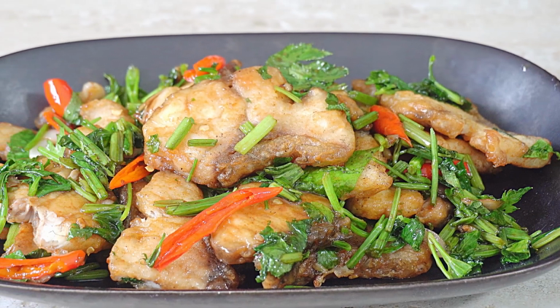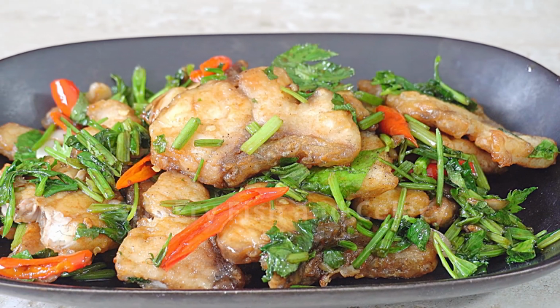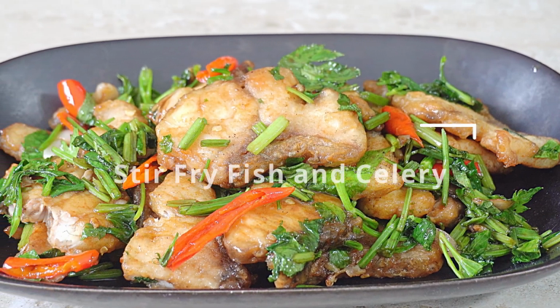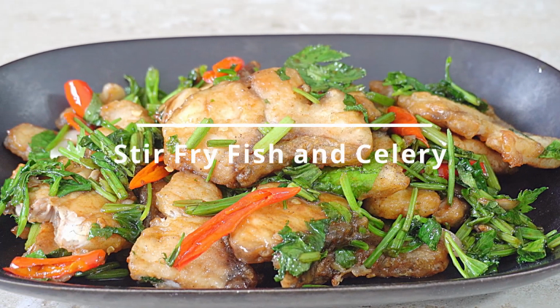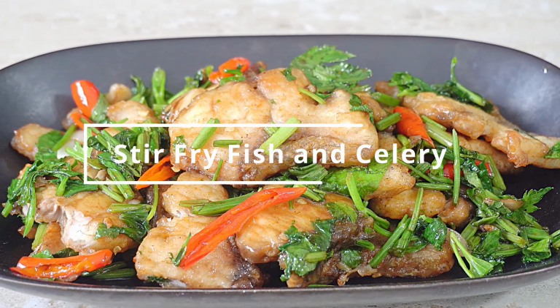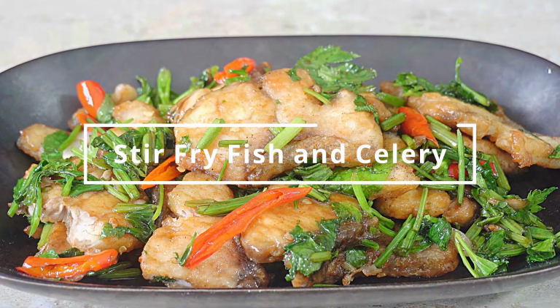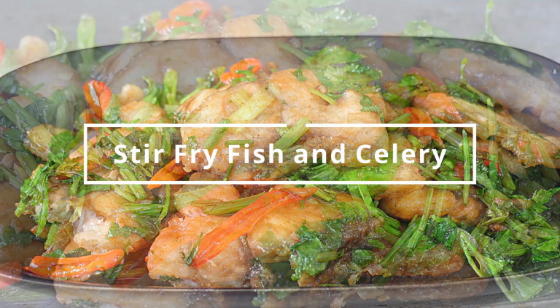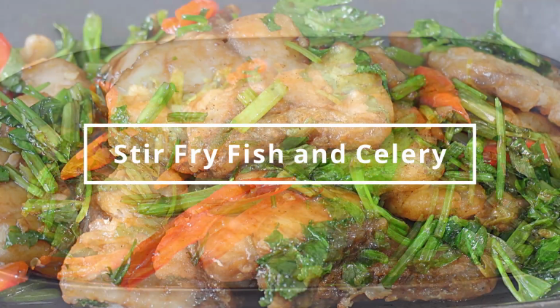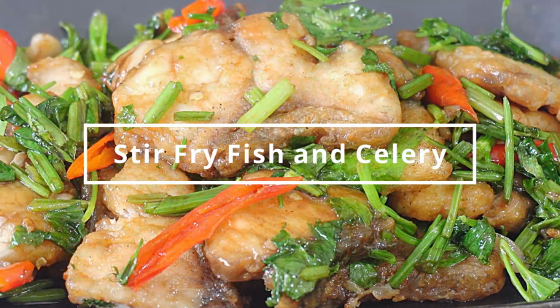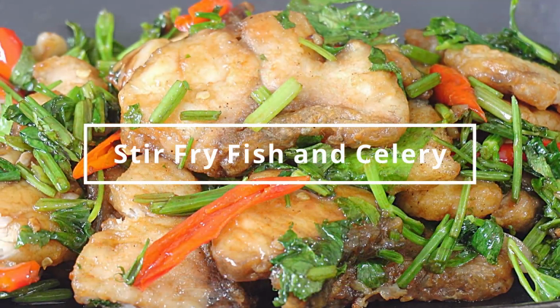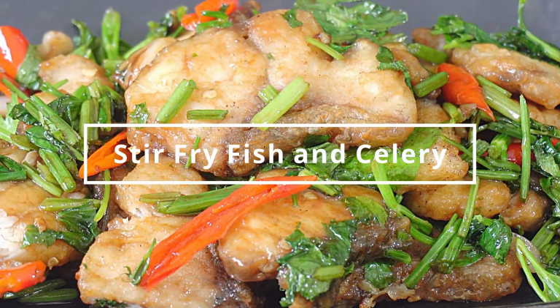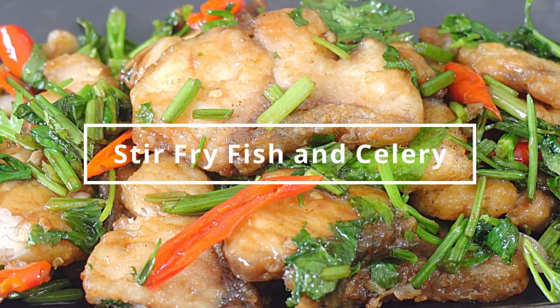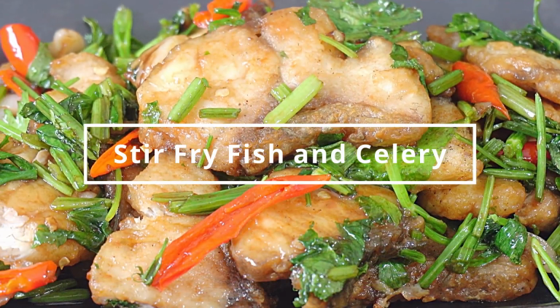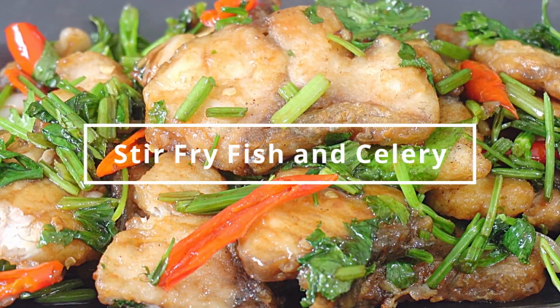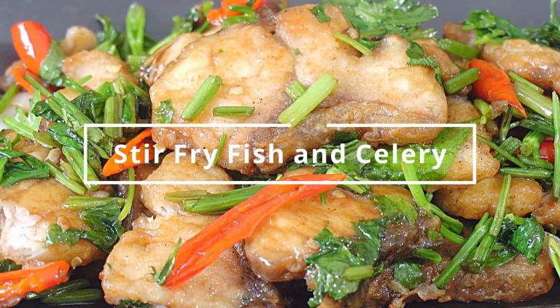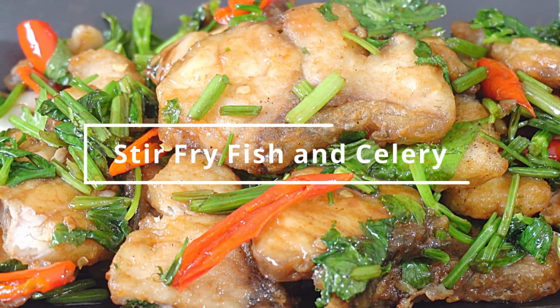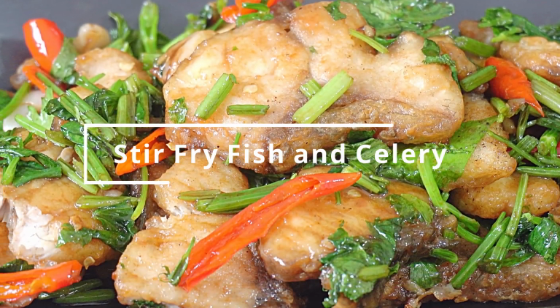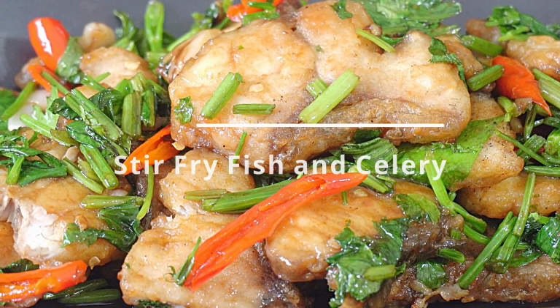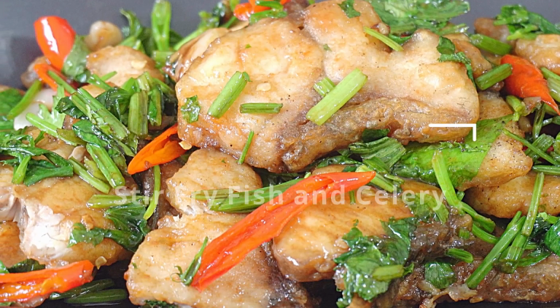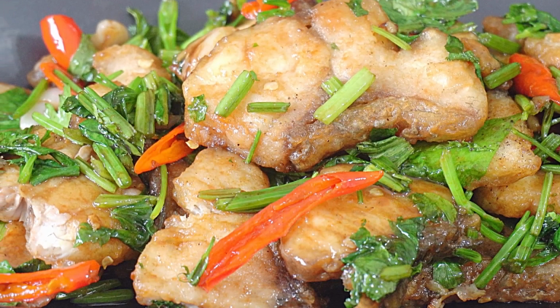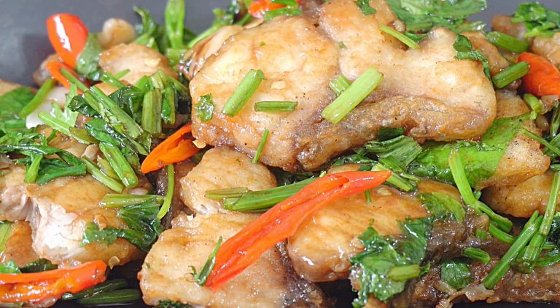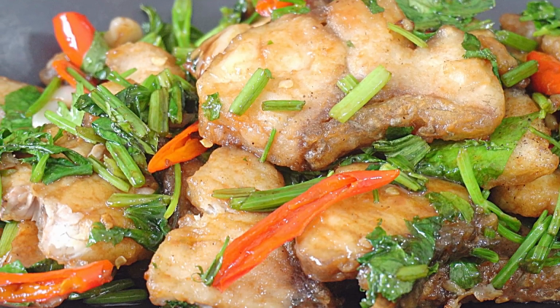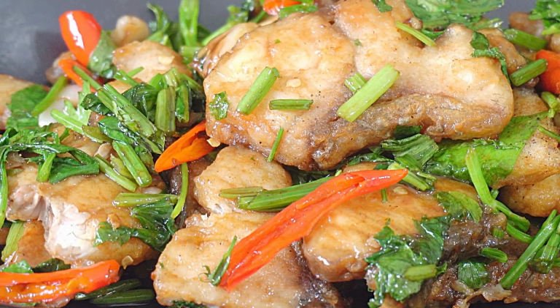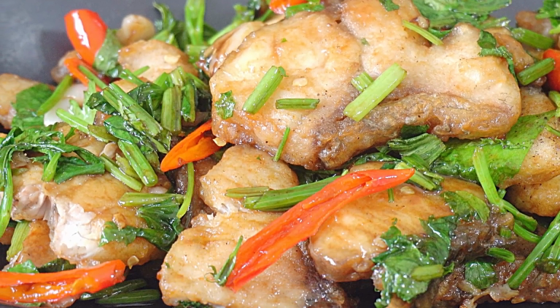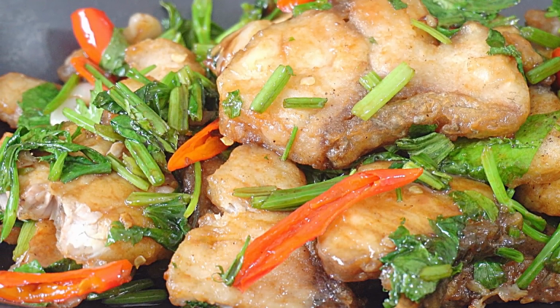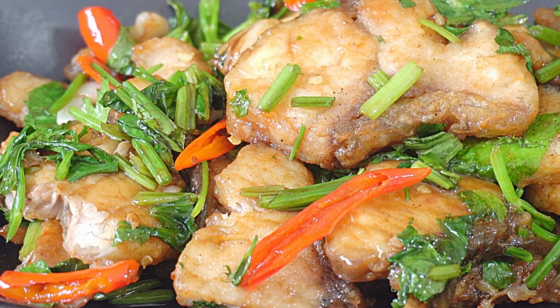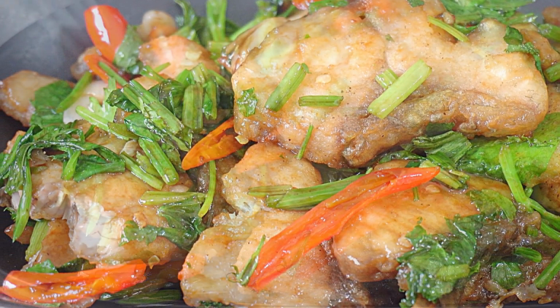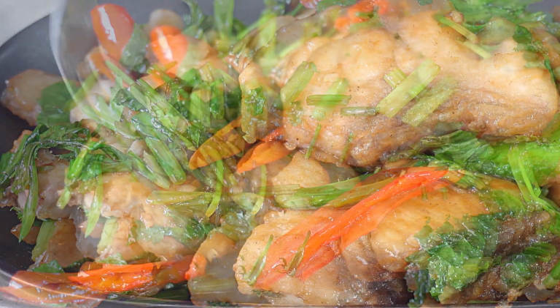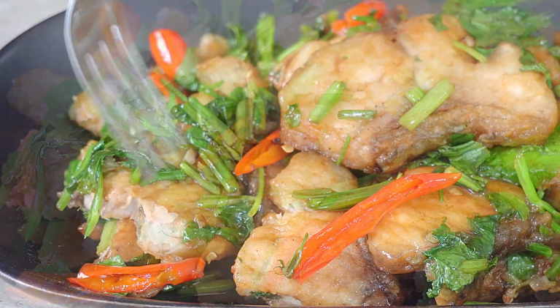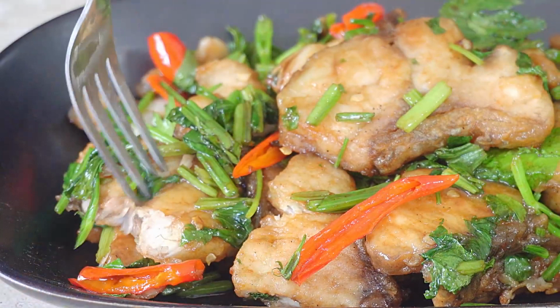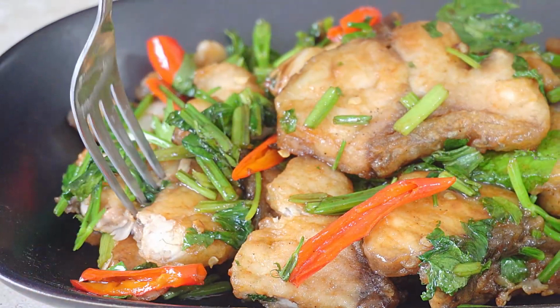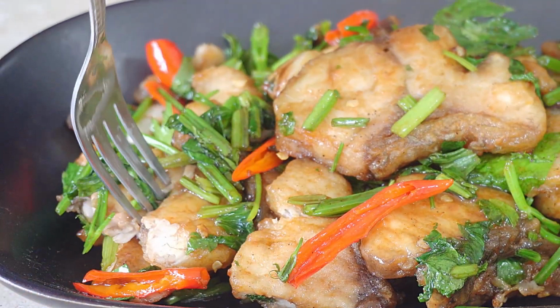That is sensational, that is a superb fish dish — a Thai fish dish that we eat here all the time. This is how to home cook this.